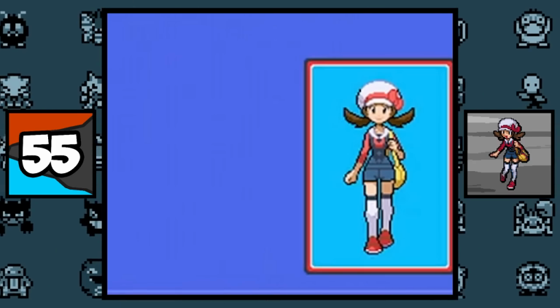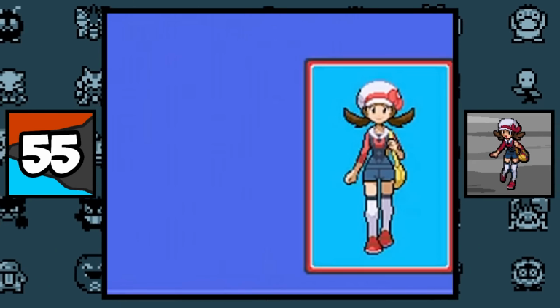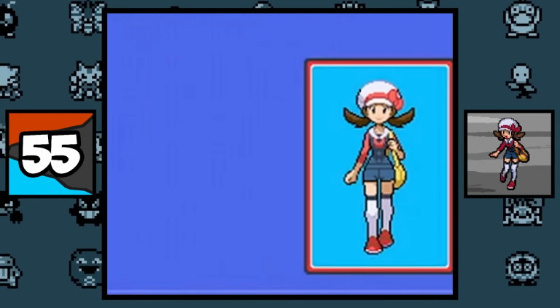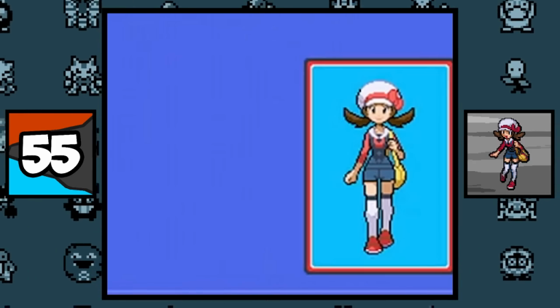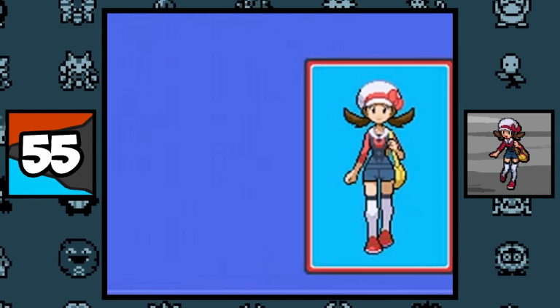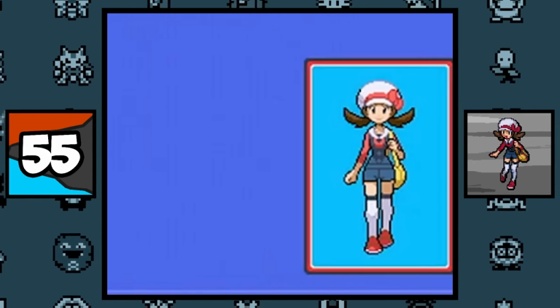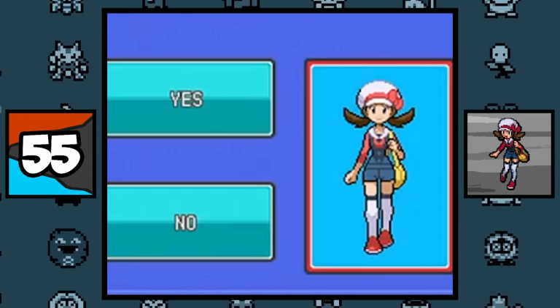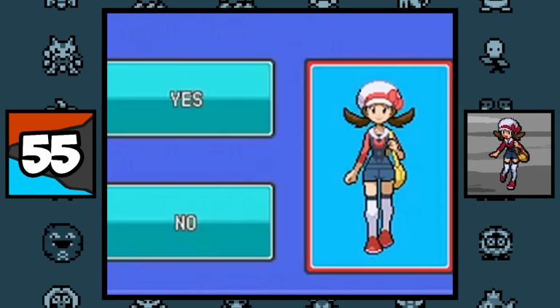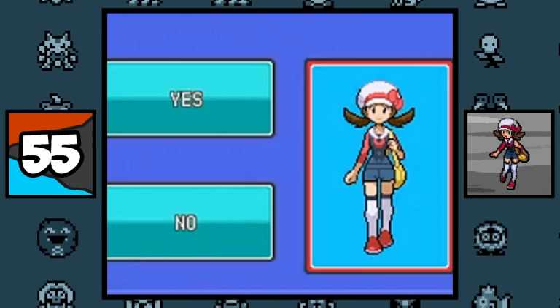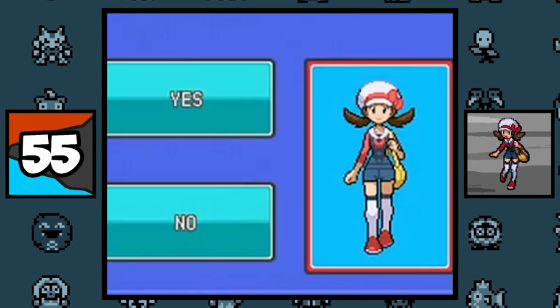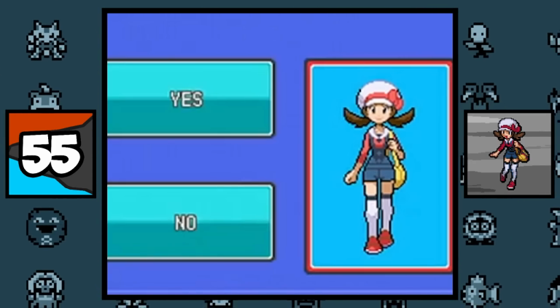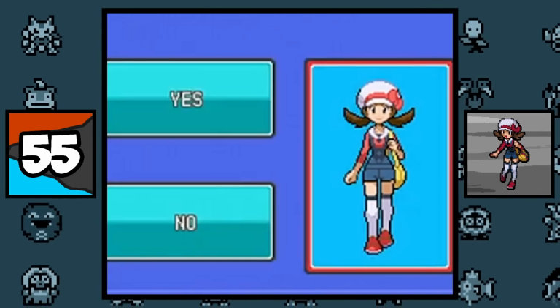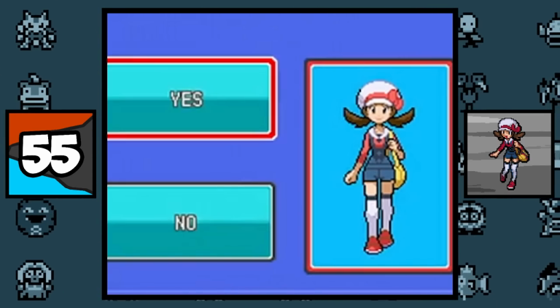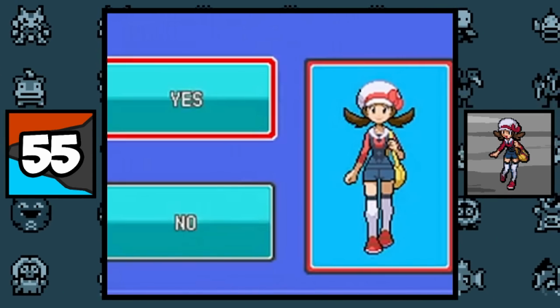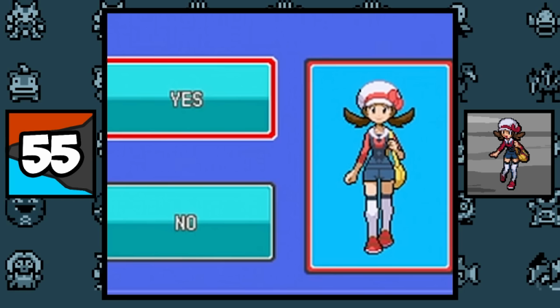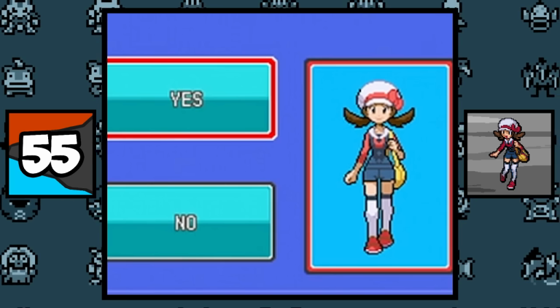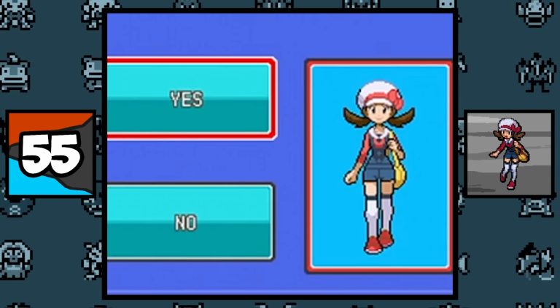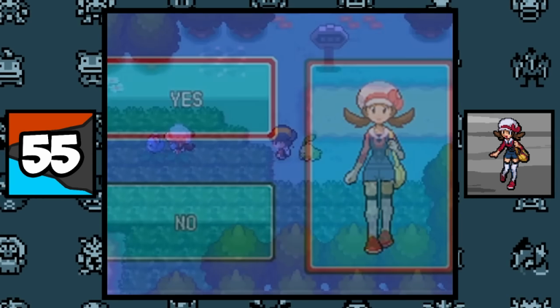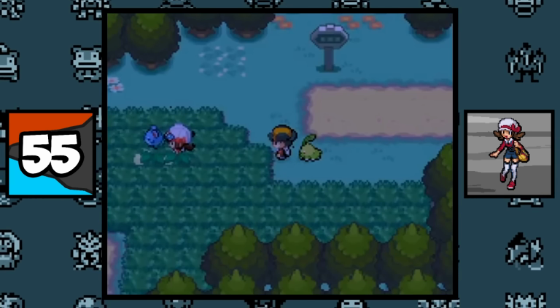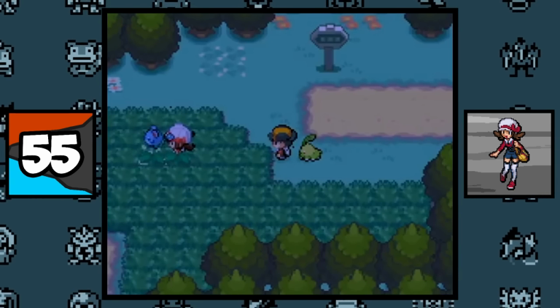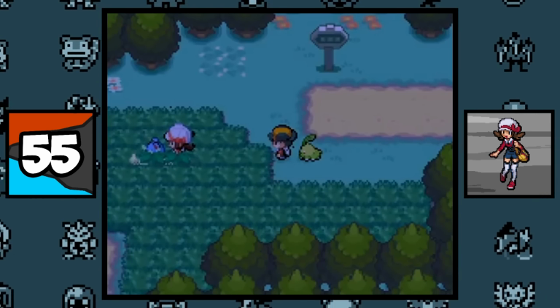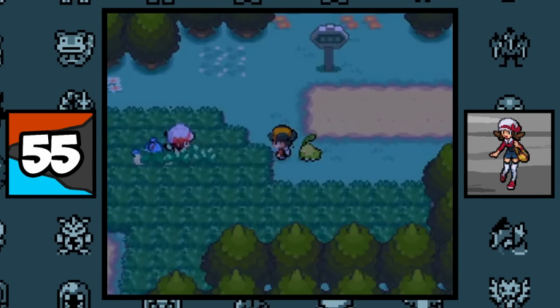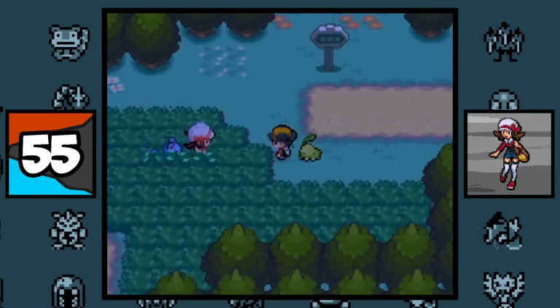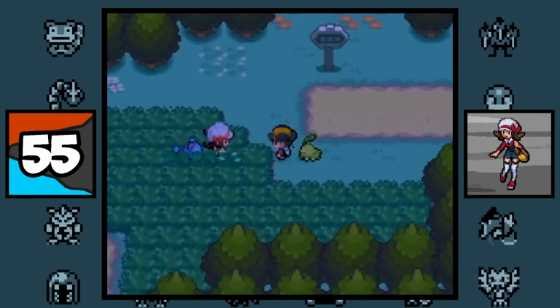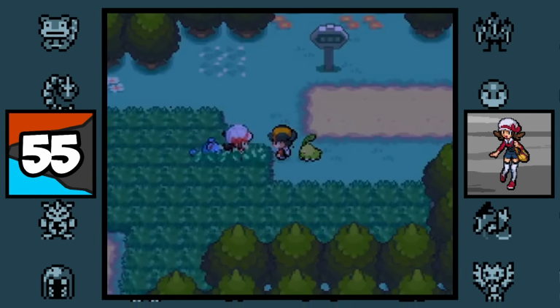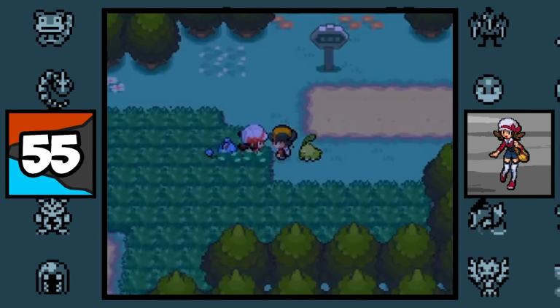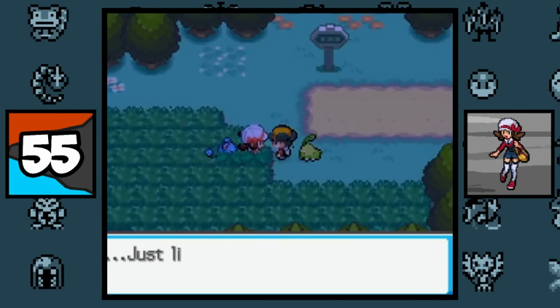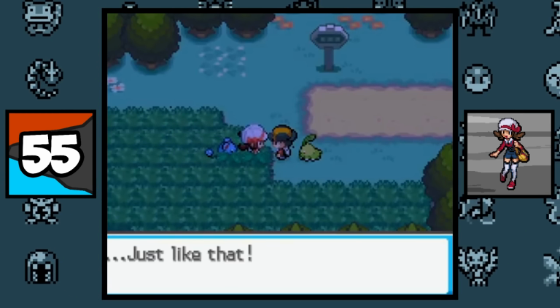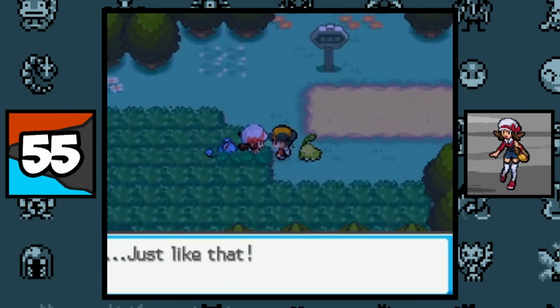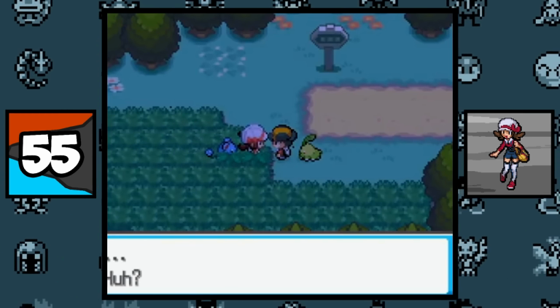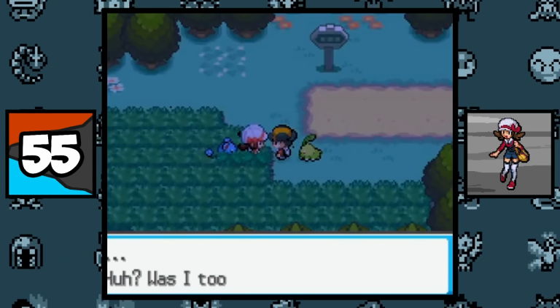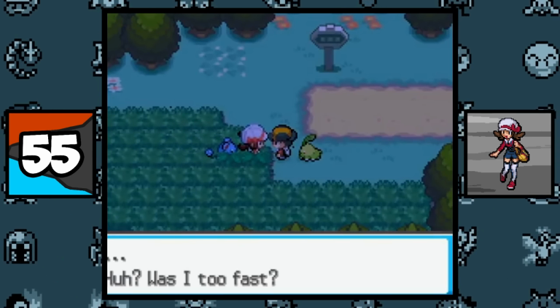Choosing the female character is actually faster in HeartGold and SoulSilver, simply because Lyra talks more than Ethan. What a surprise.